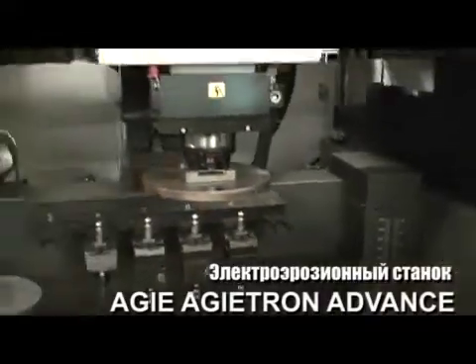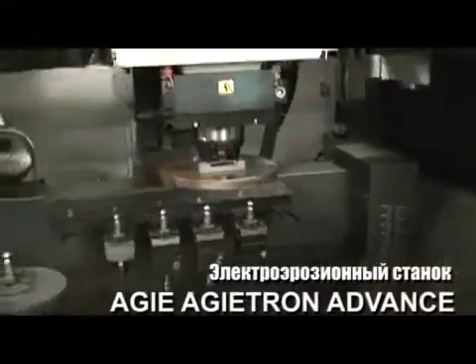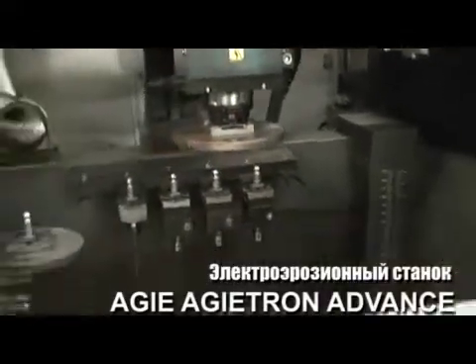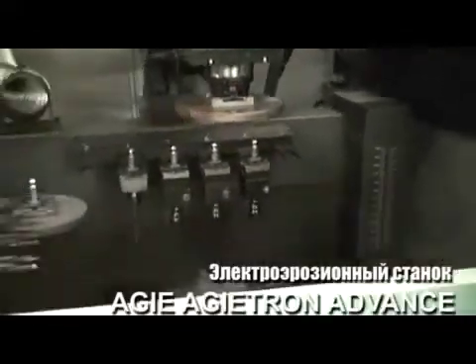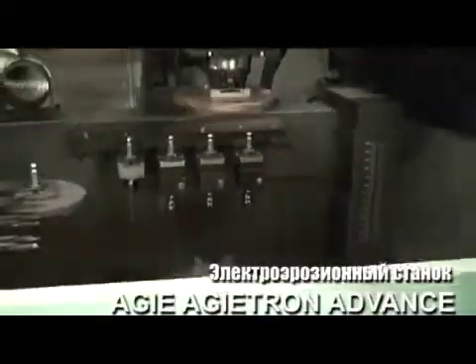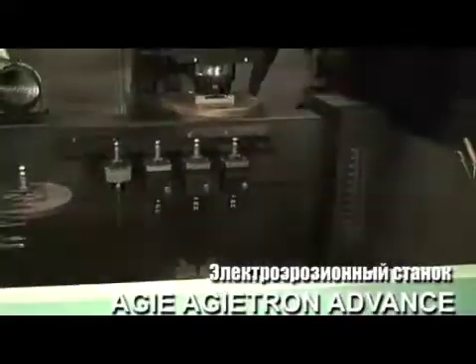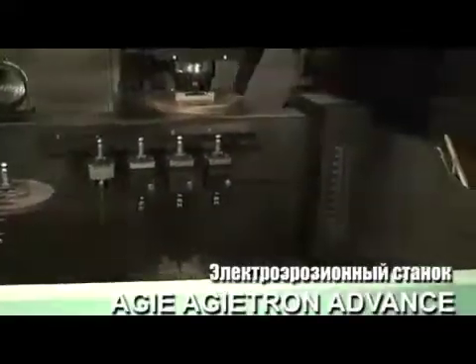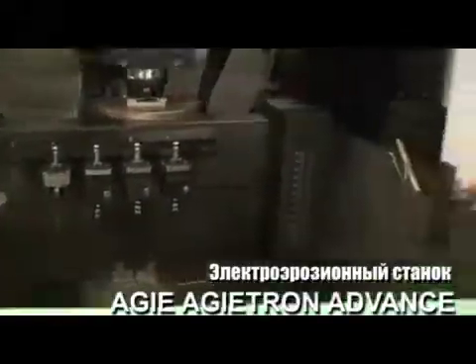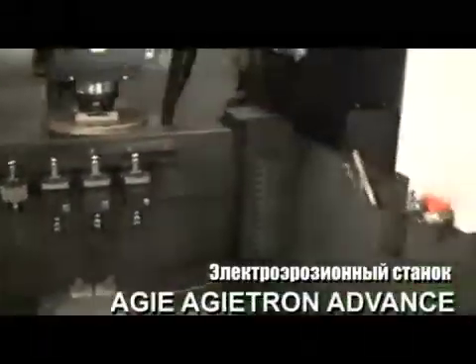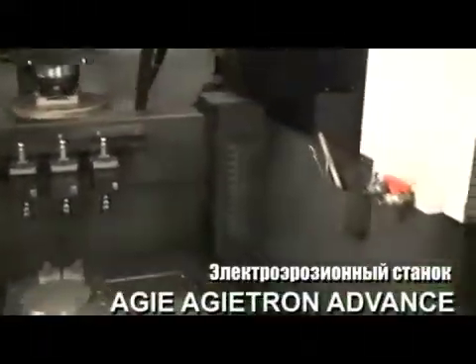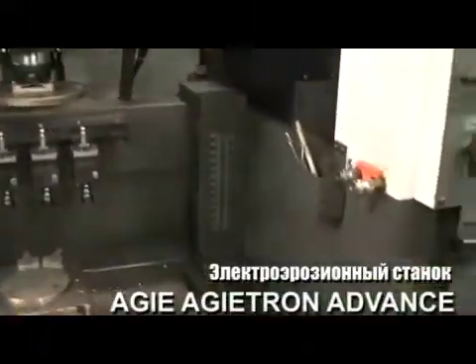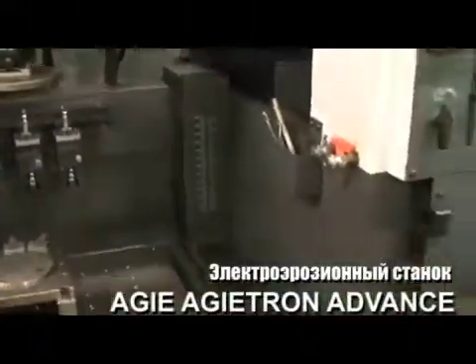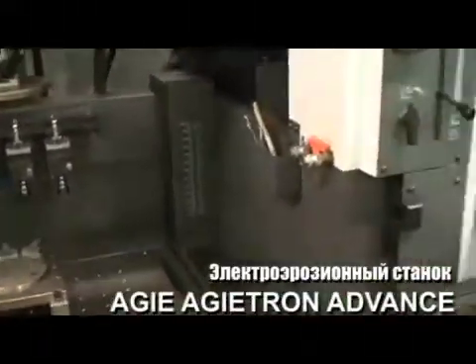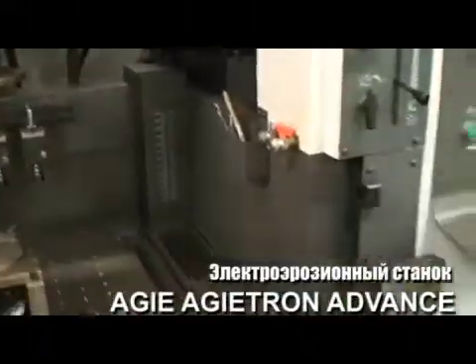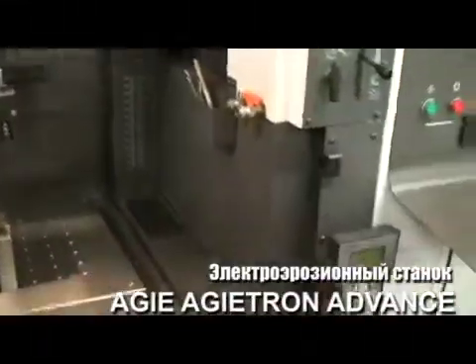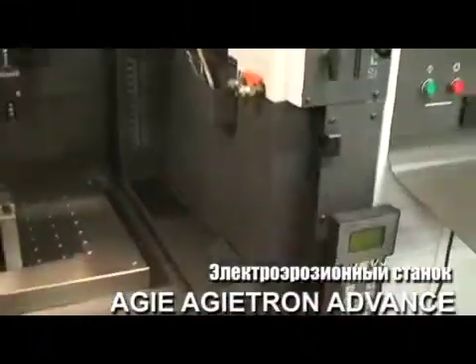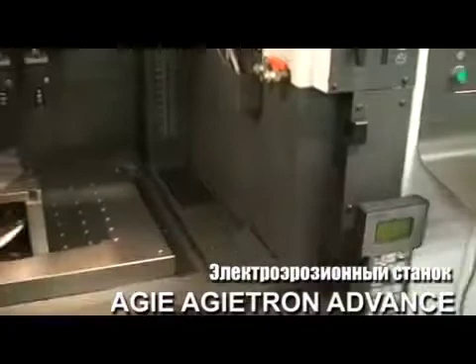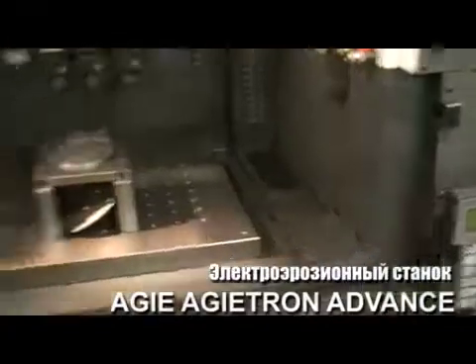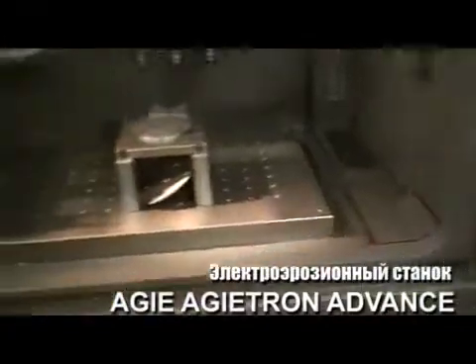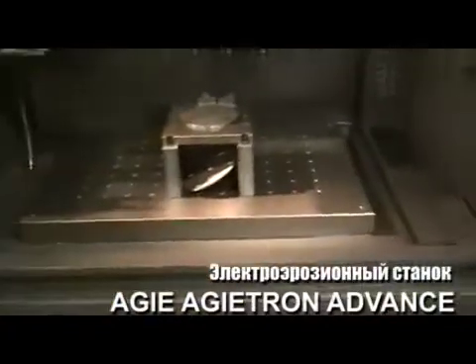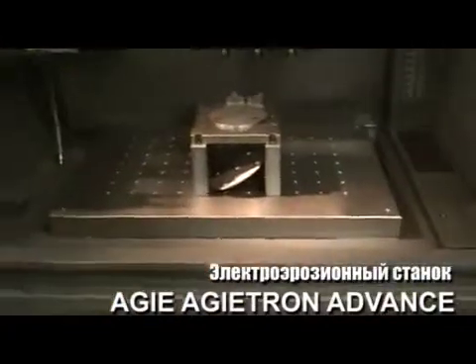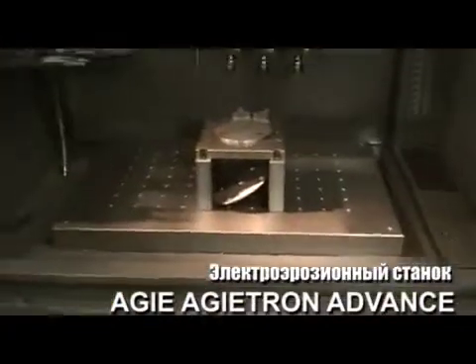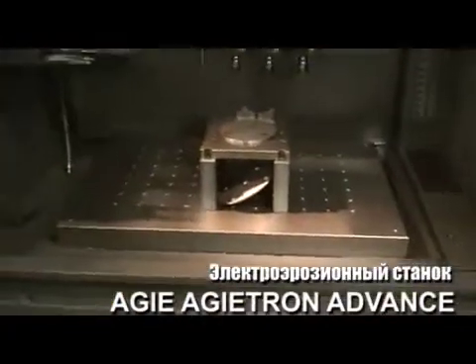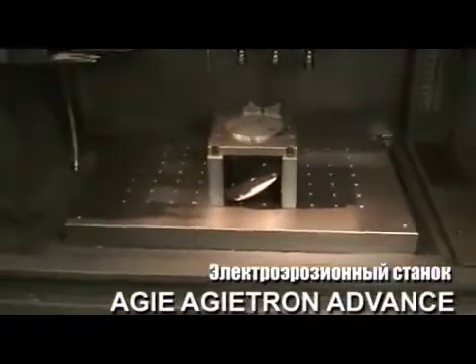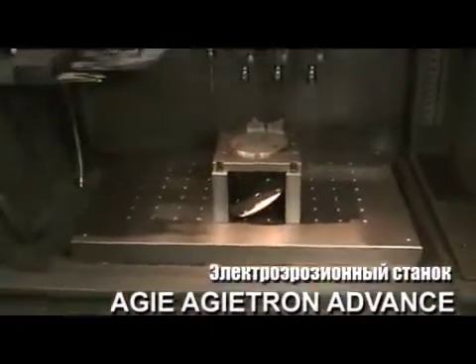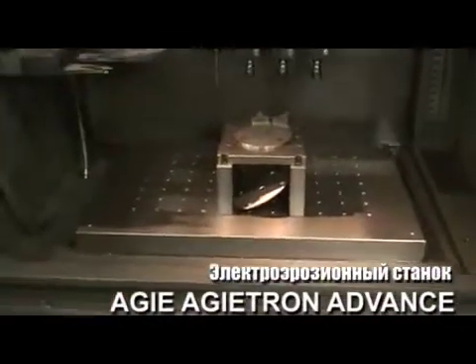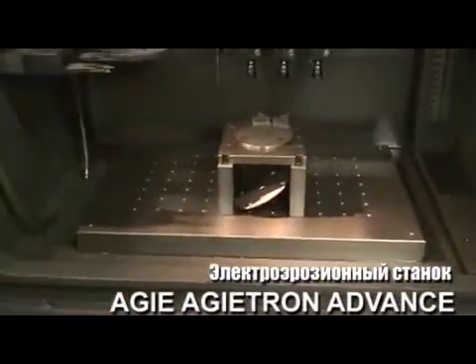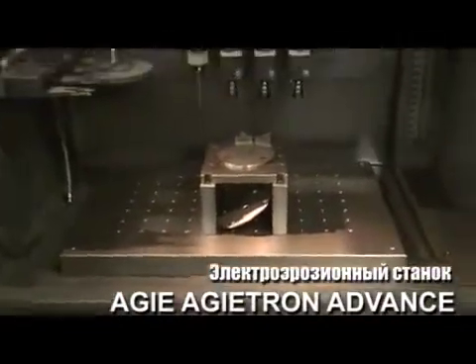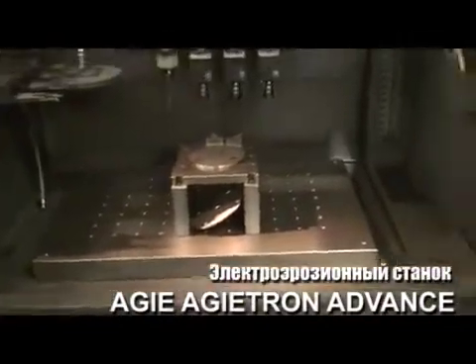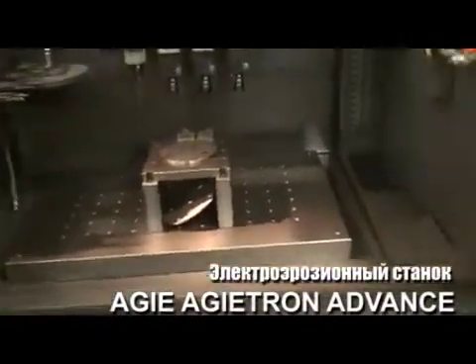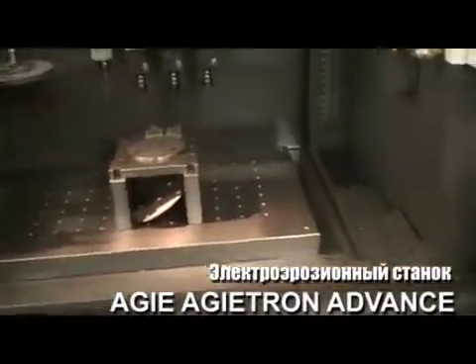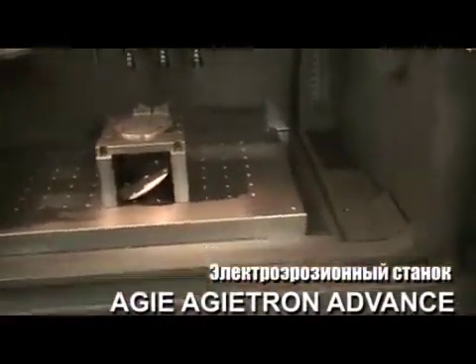Just thought I'd open the door so we can see the work area wide open.